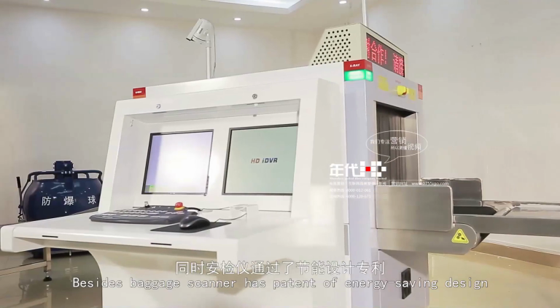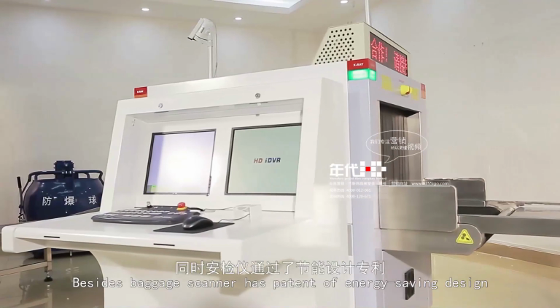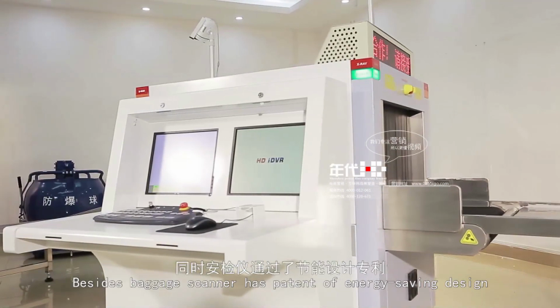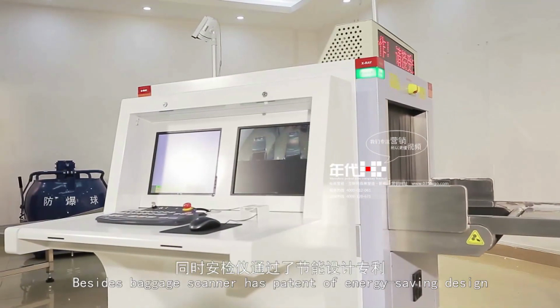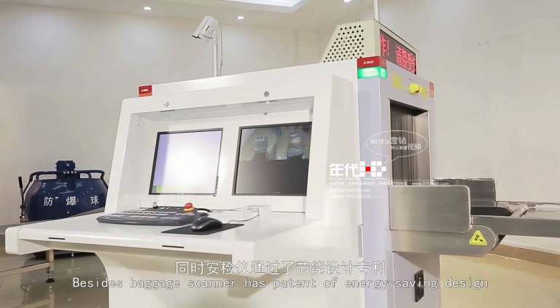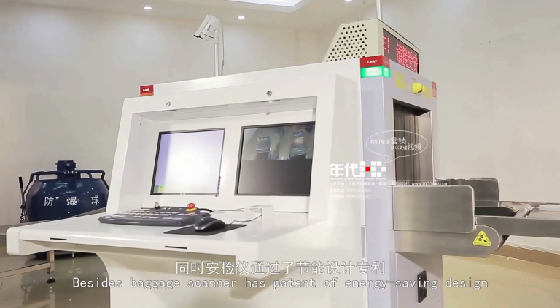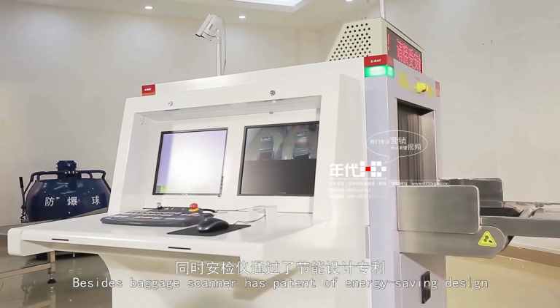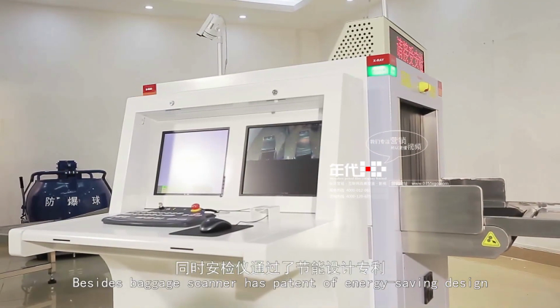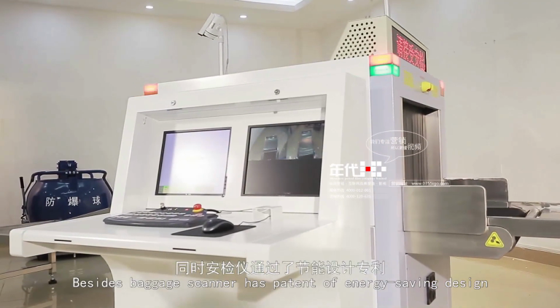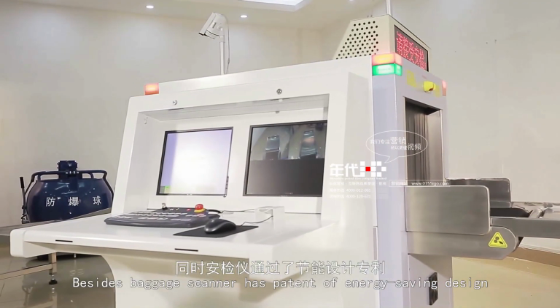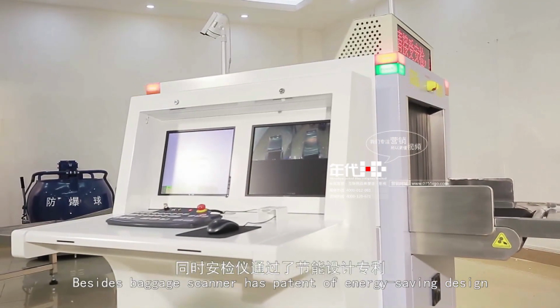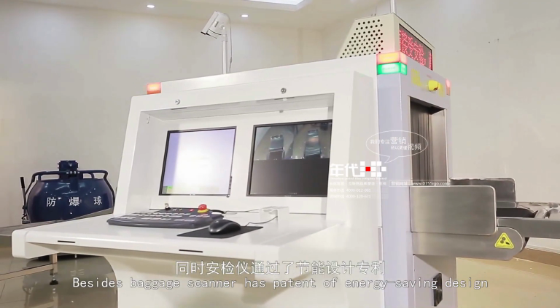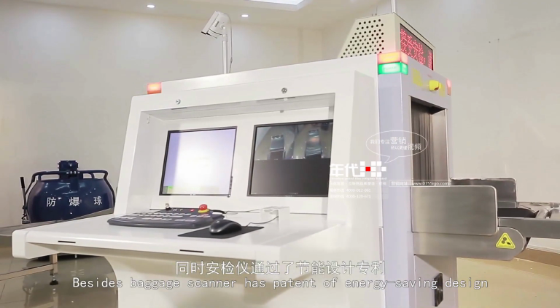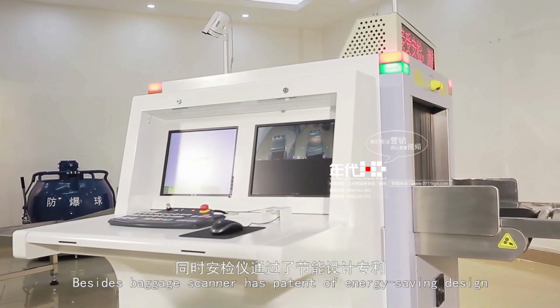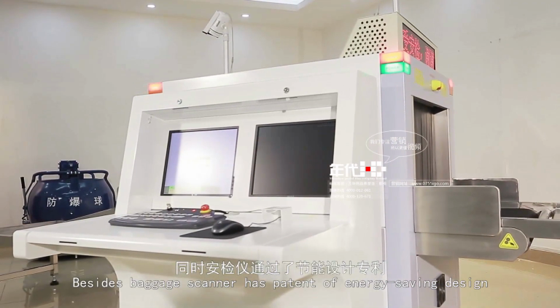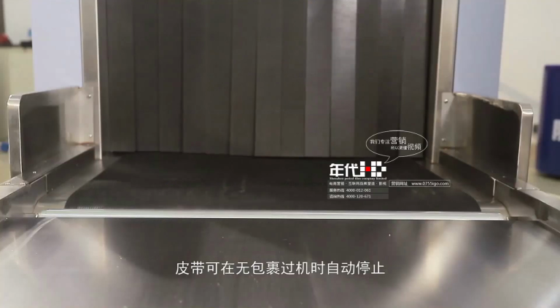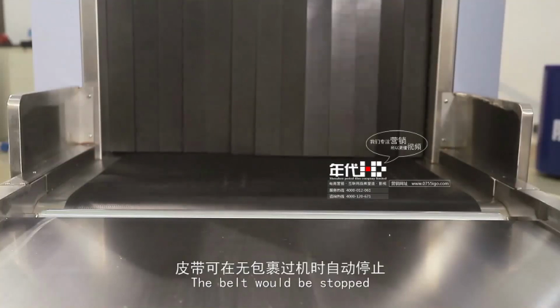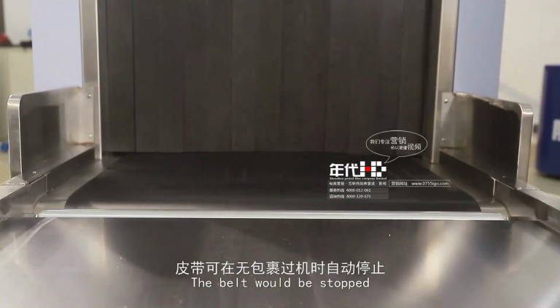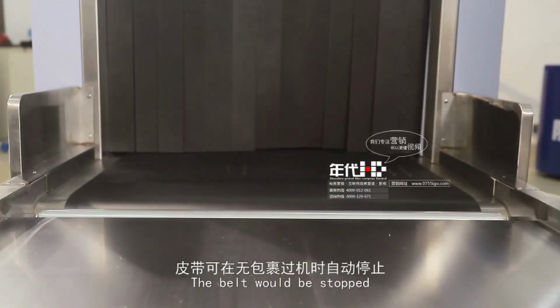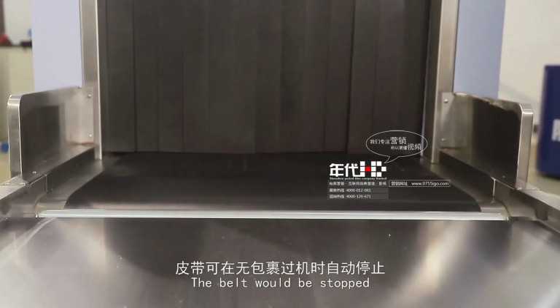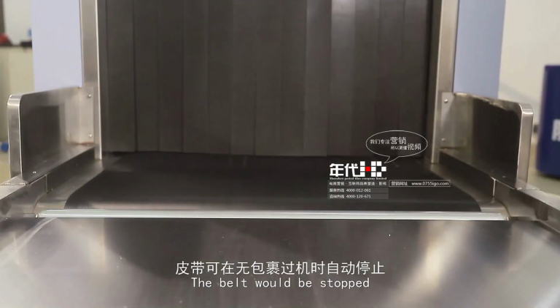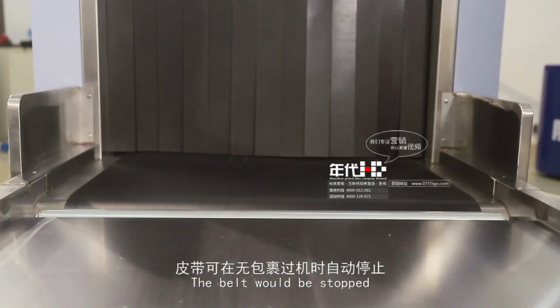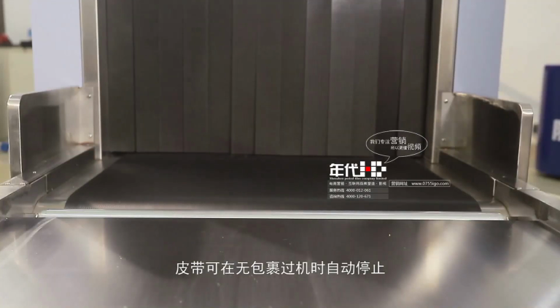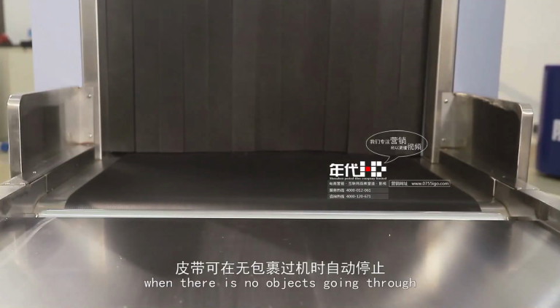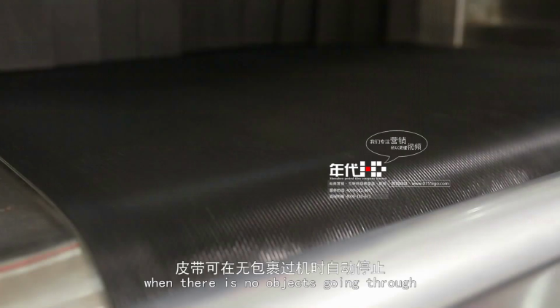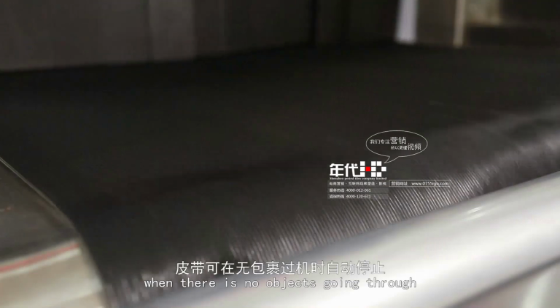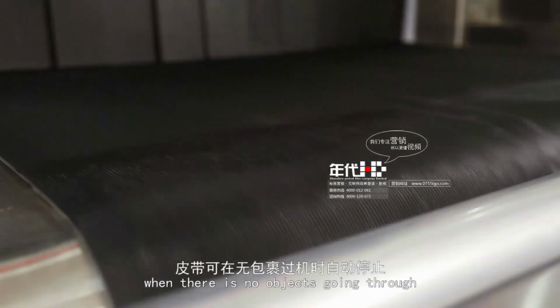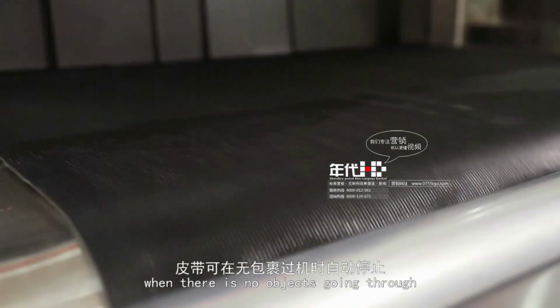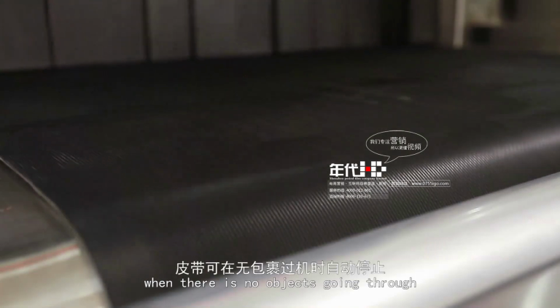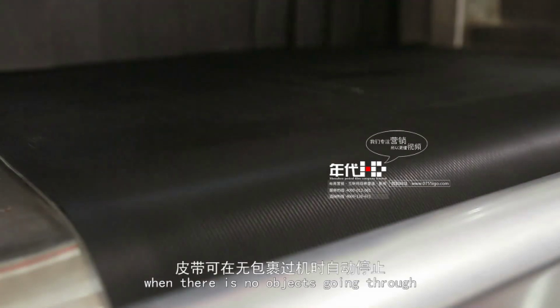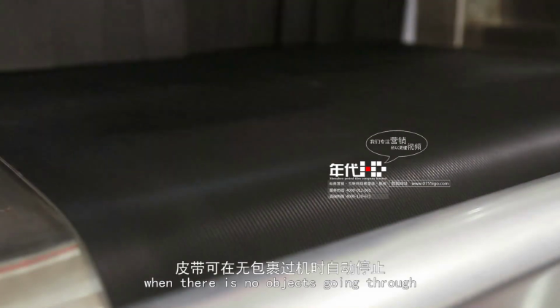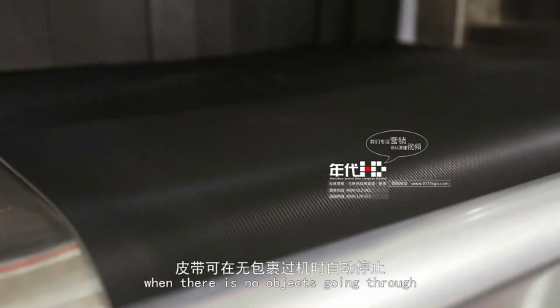The baggage scanner features an energy-saving design. The belt will stop automatically when there are no objects going through.